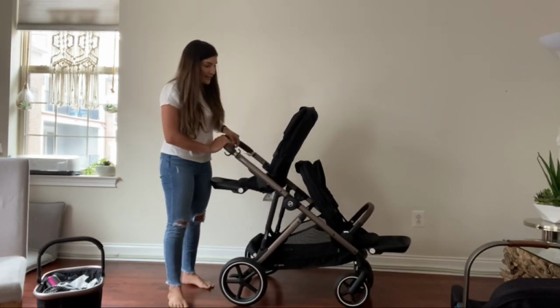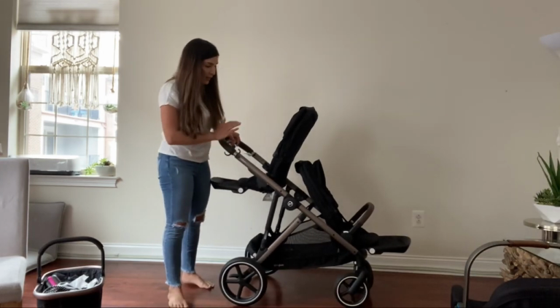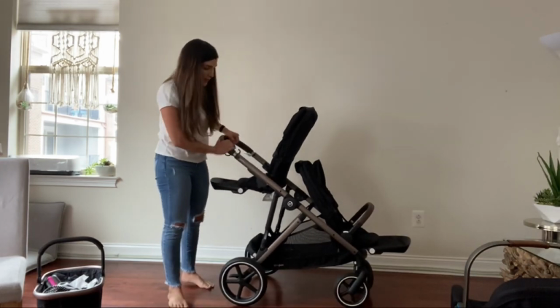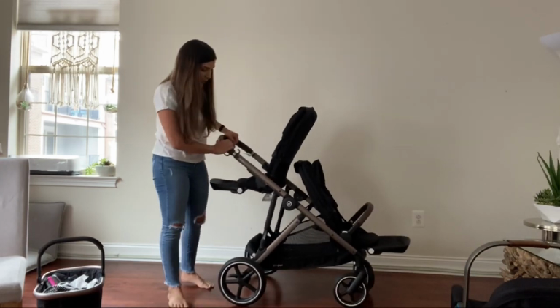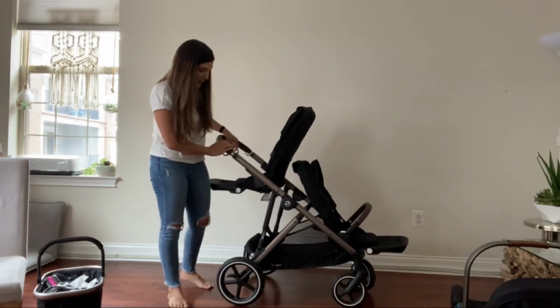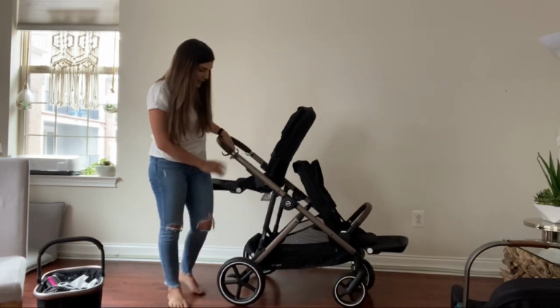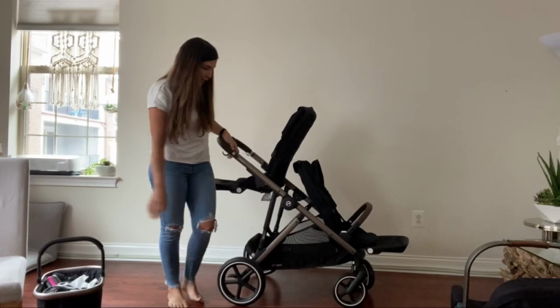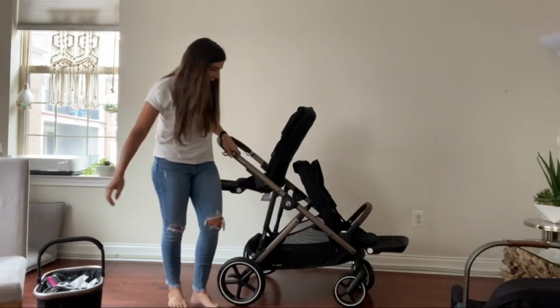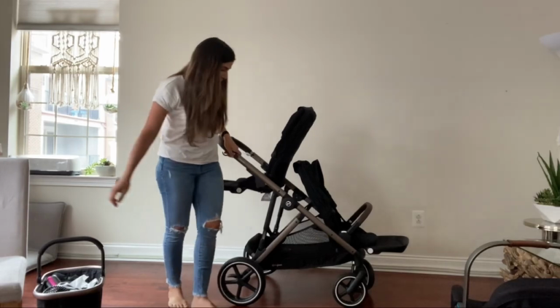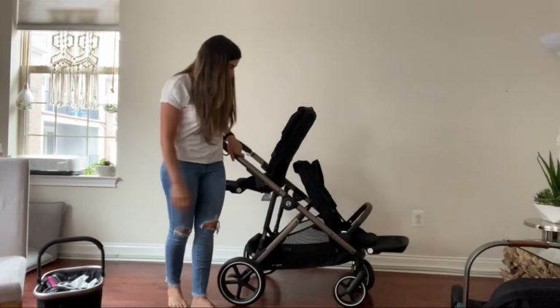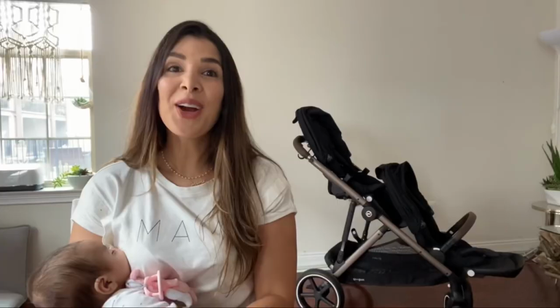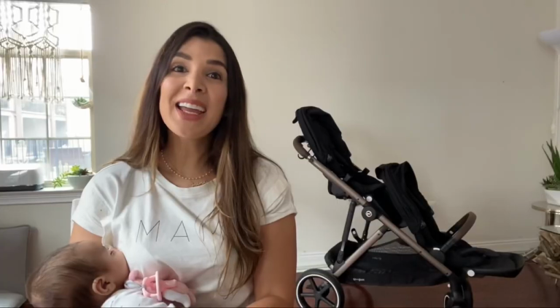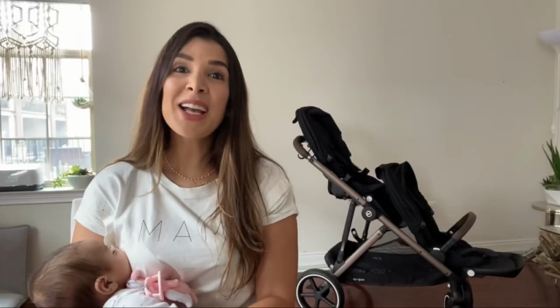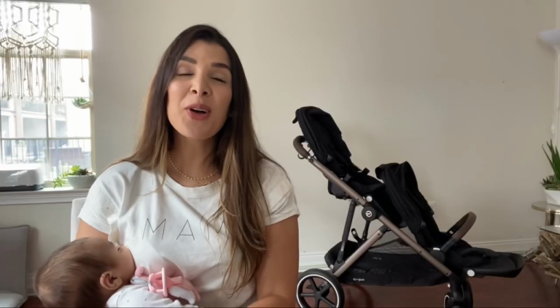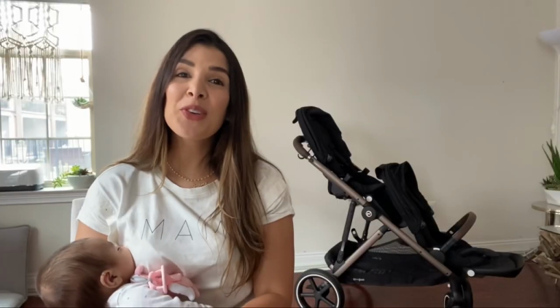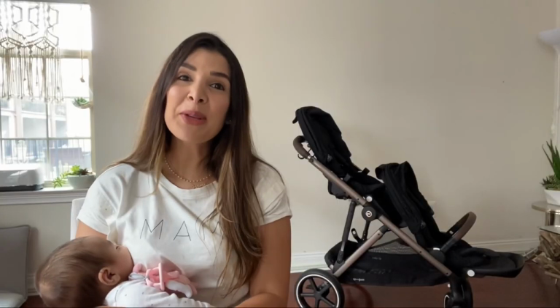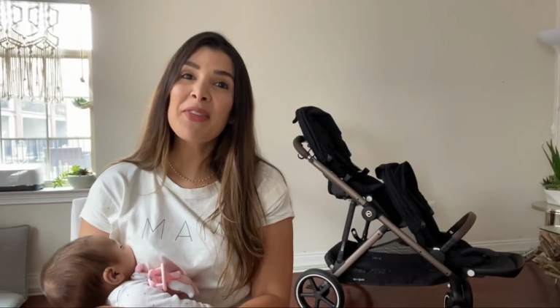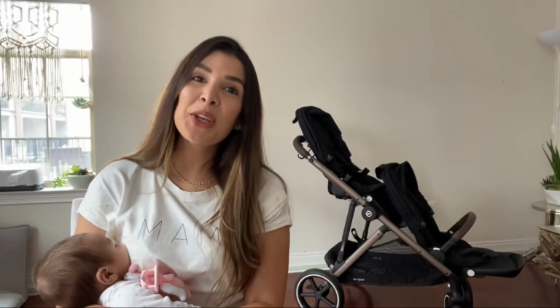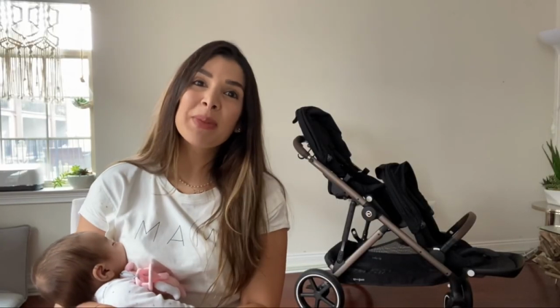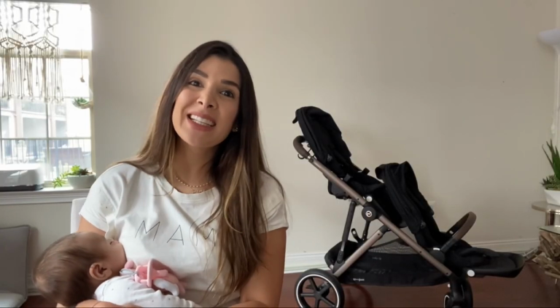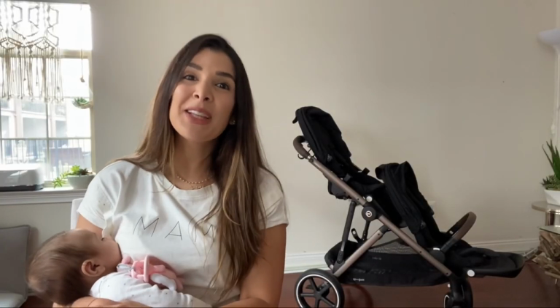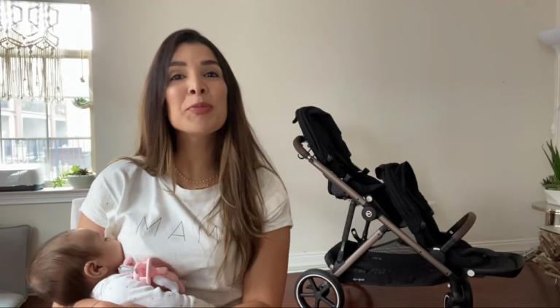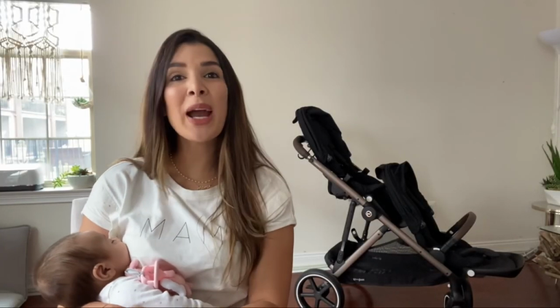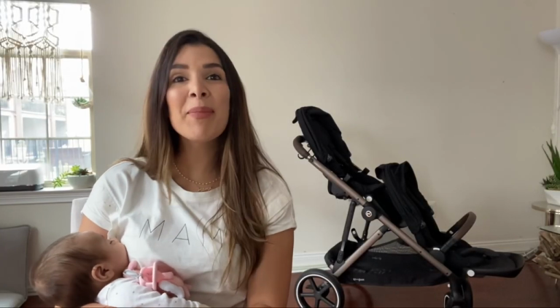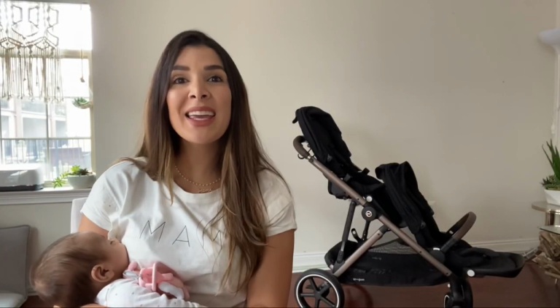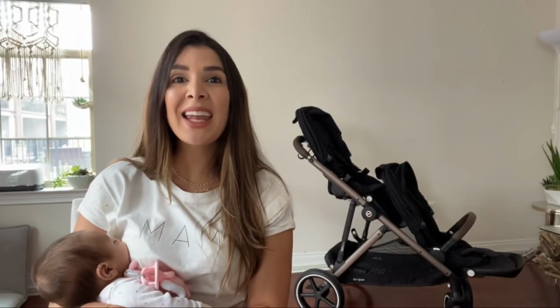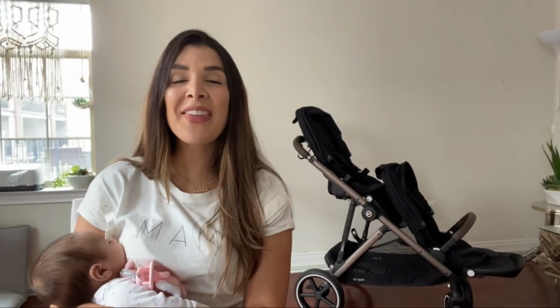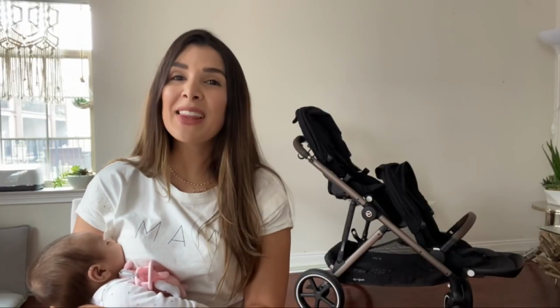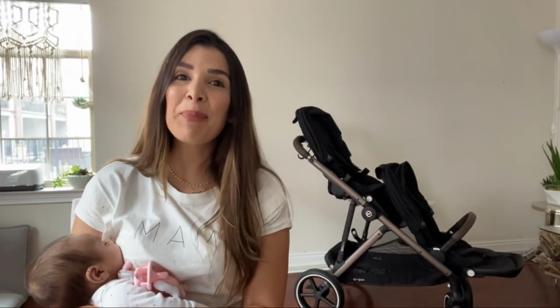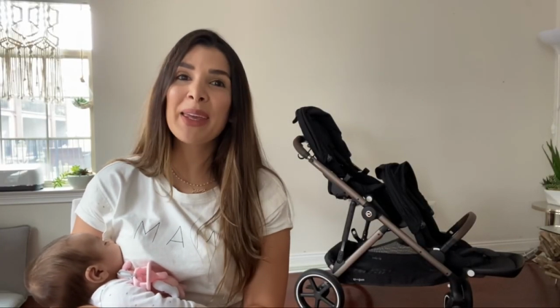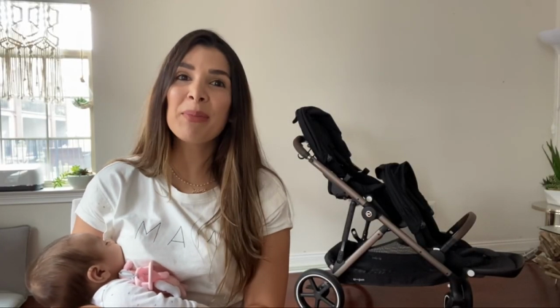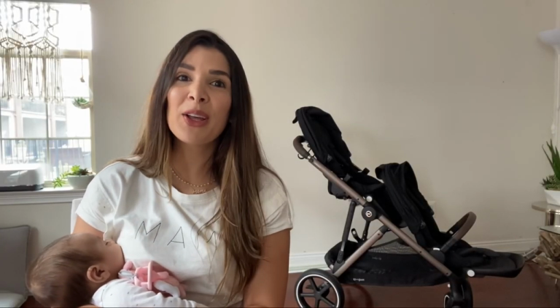And there you have it — the Cybex Gazelle S. If you liked my video, please hit the subscribe button and the like button below.